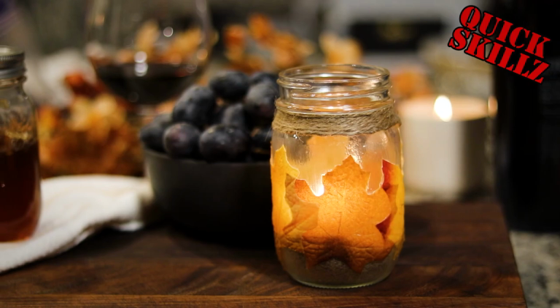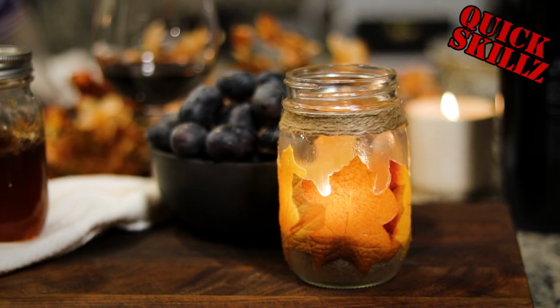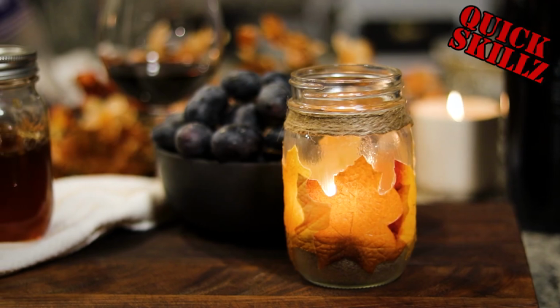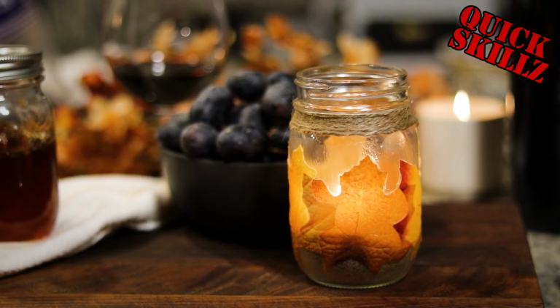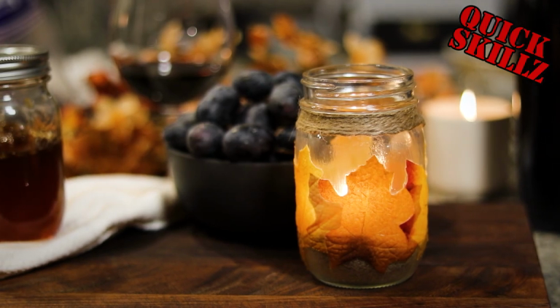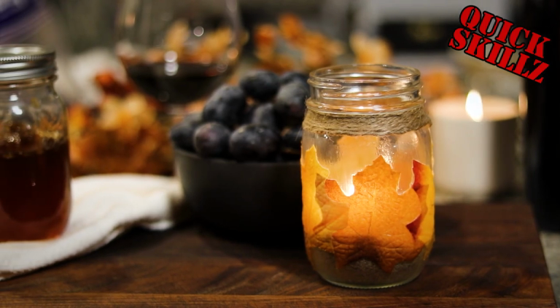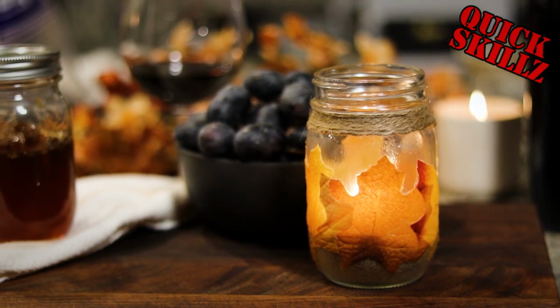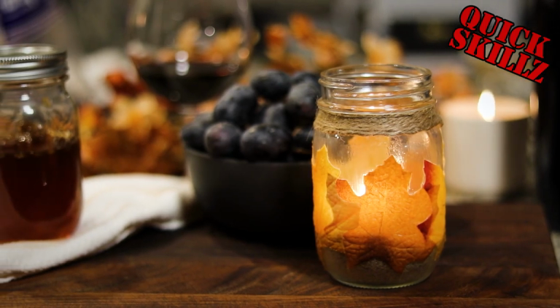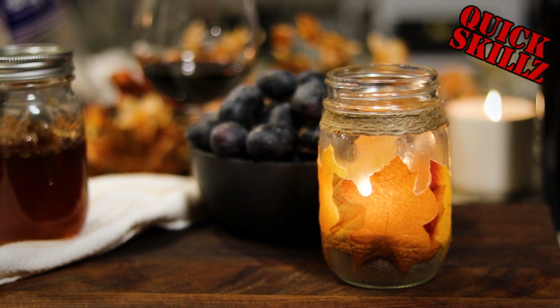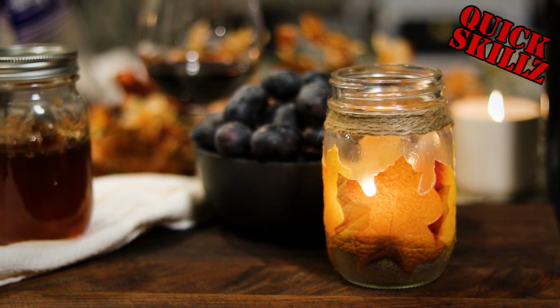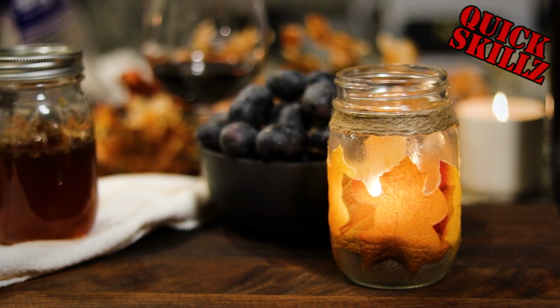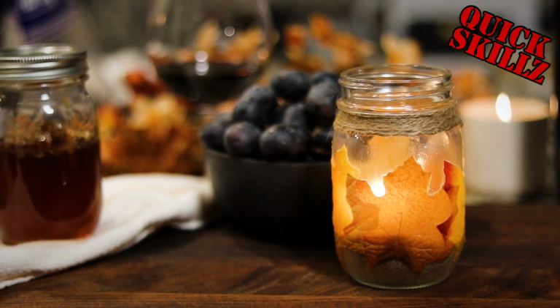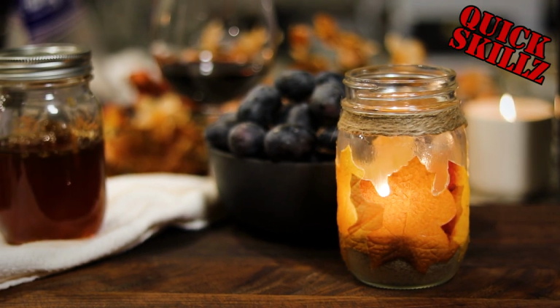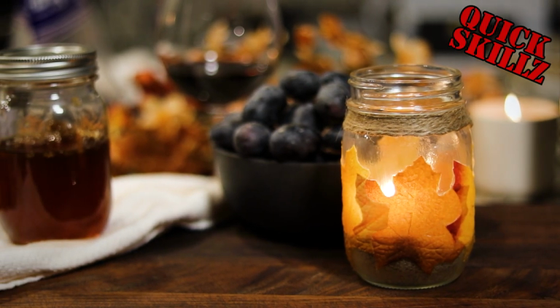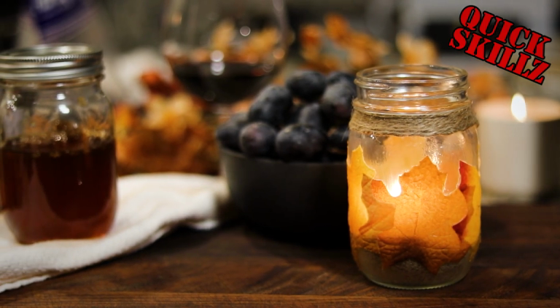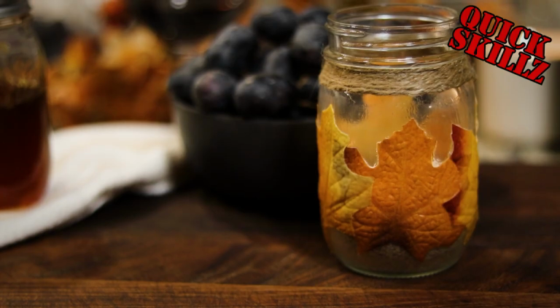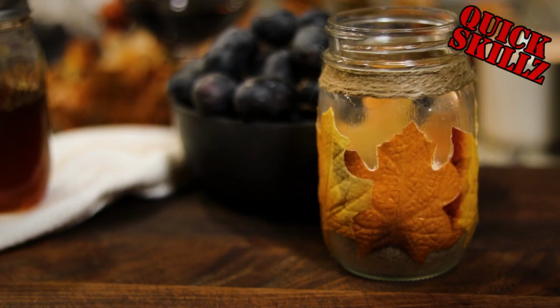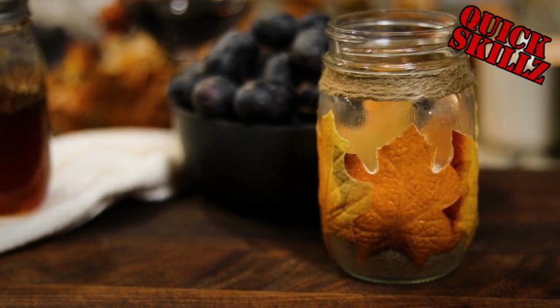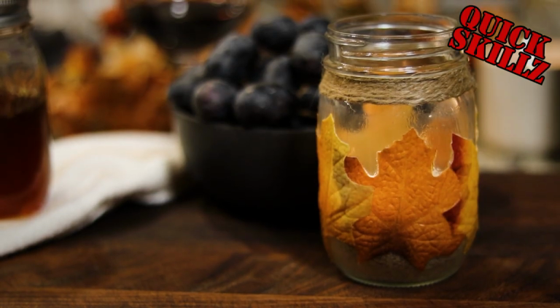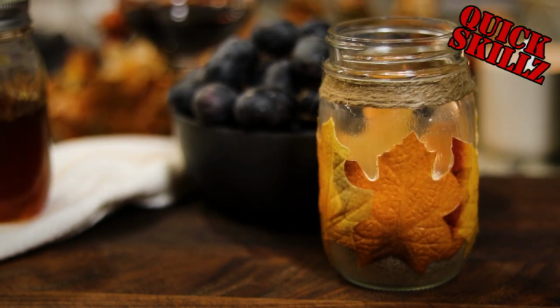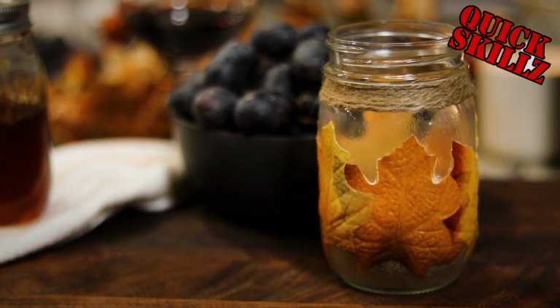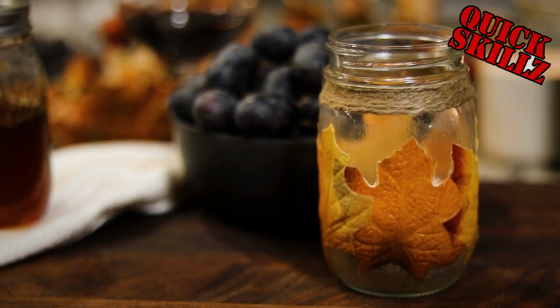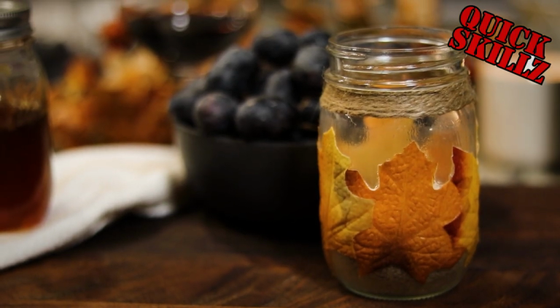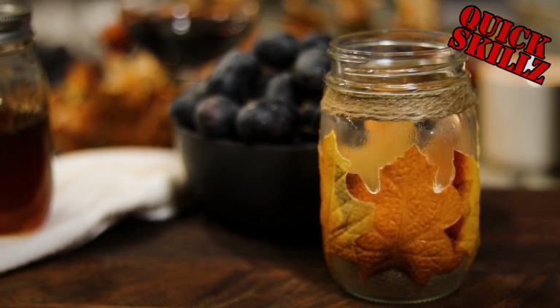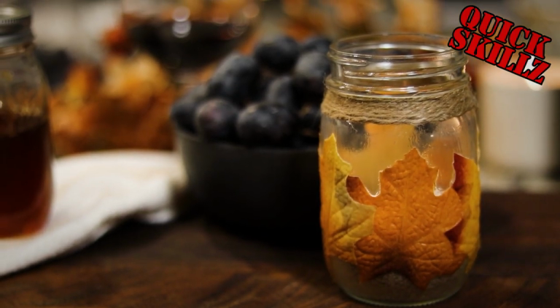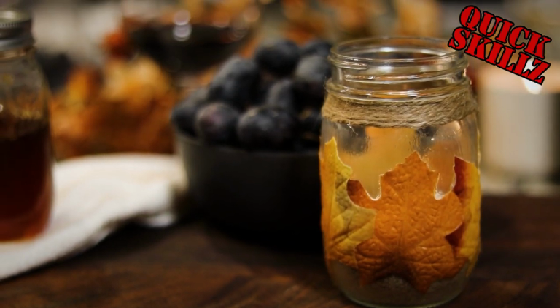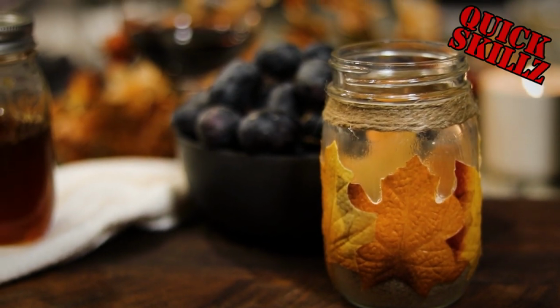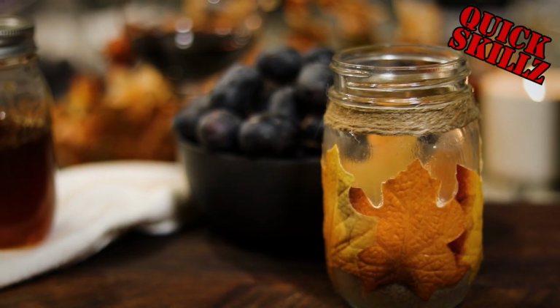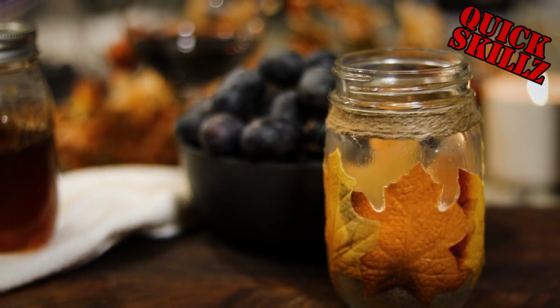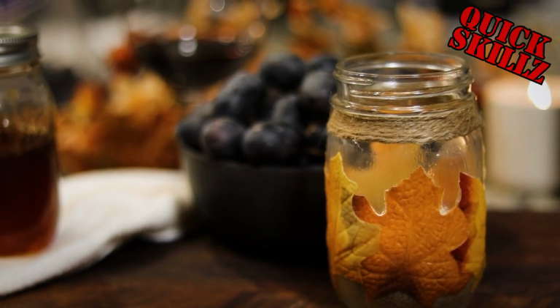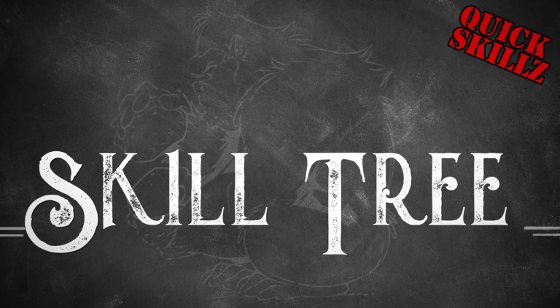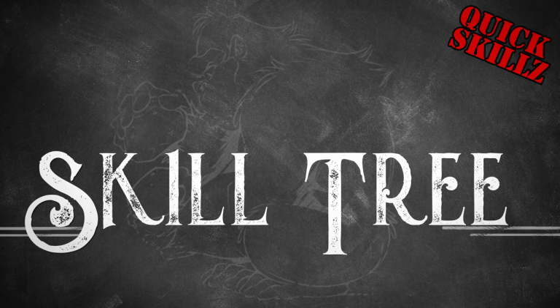What up, fam? Today we celebrate the fall season by making this fancy leaf candle holder. Stay tuned!